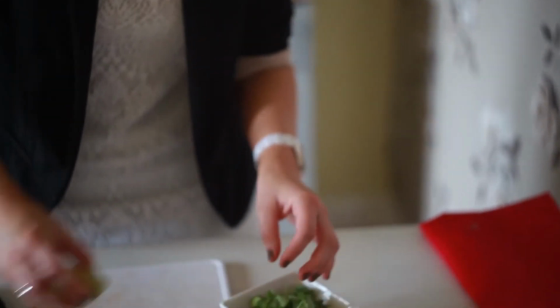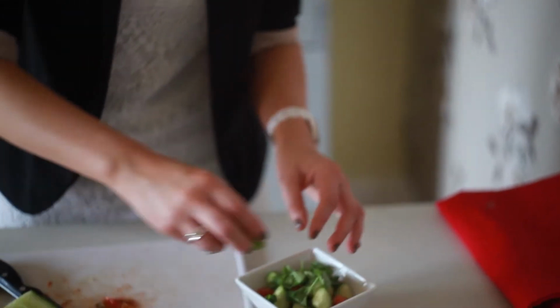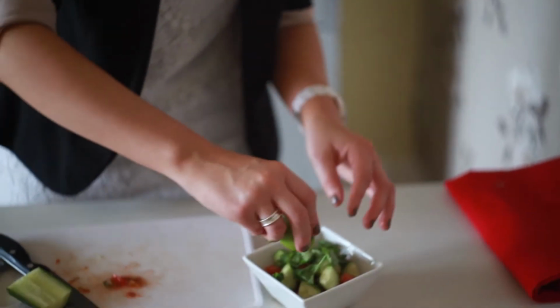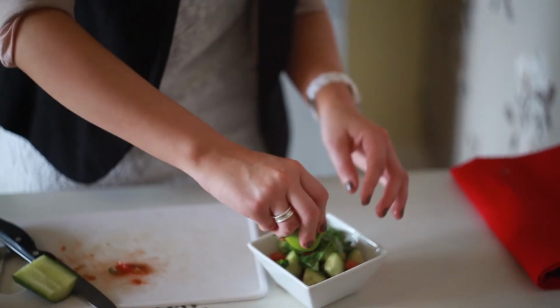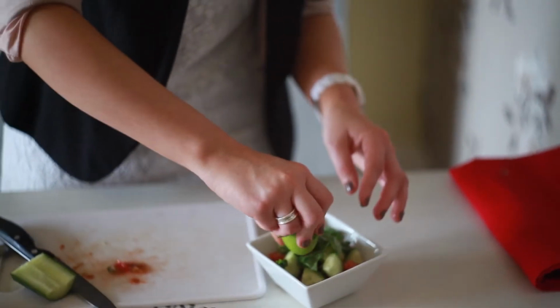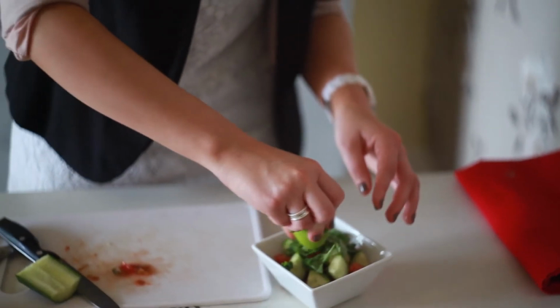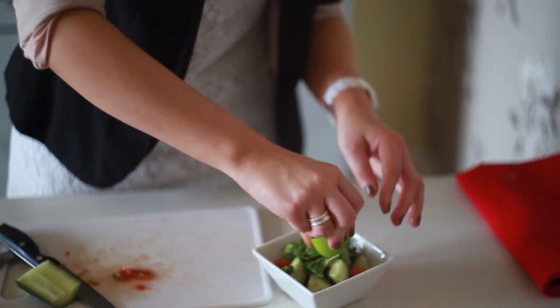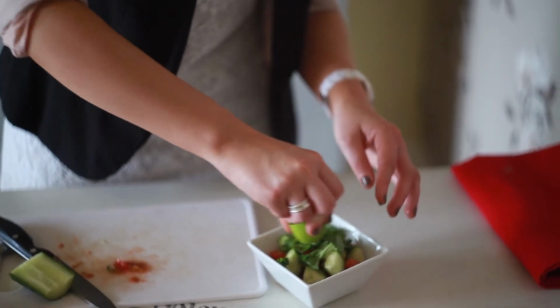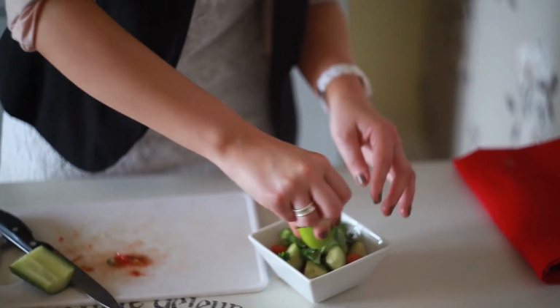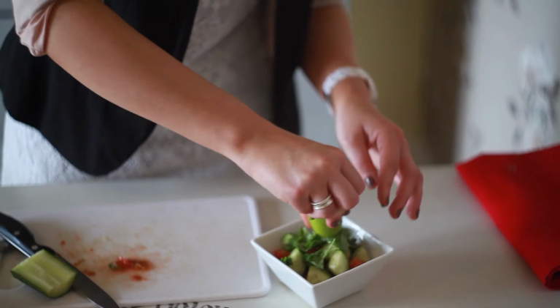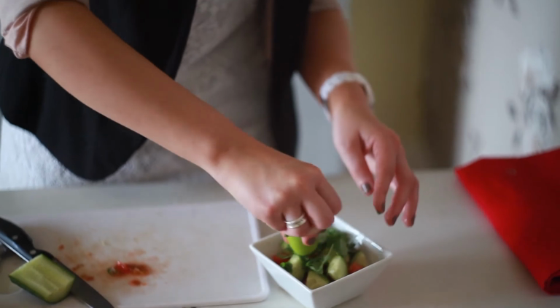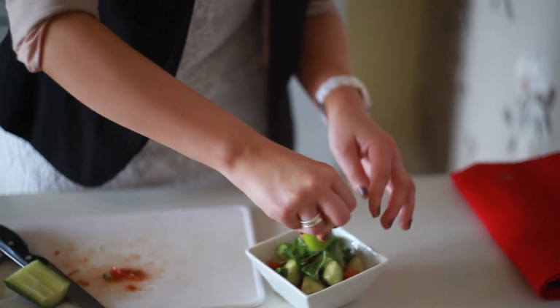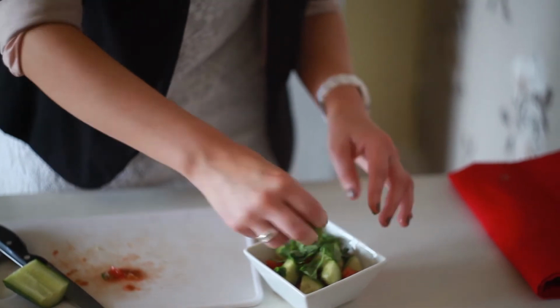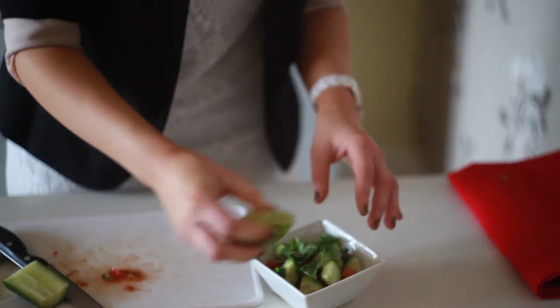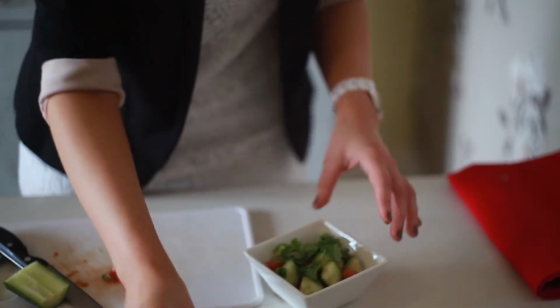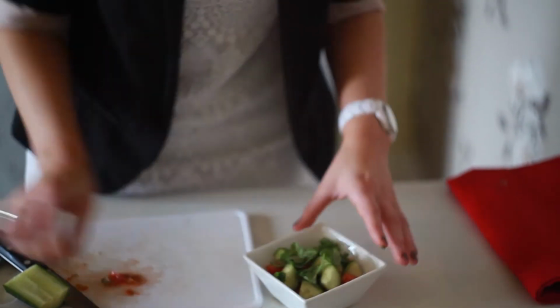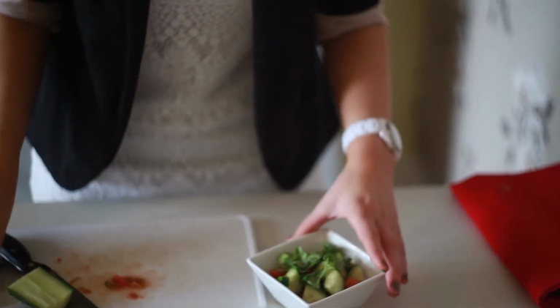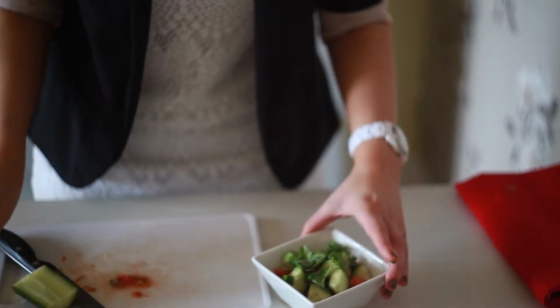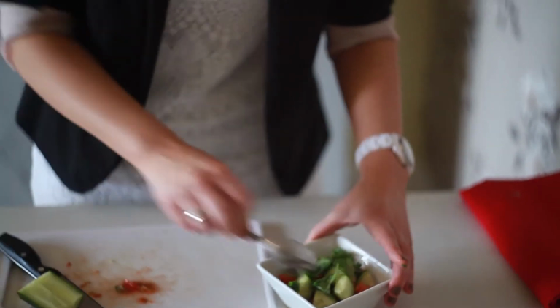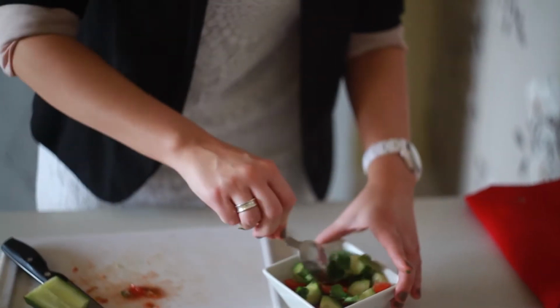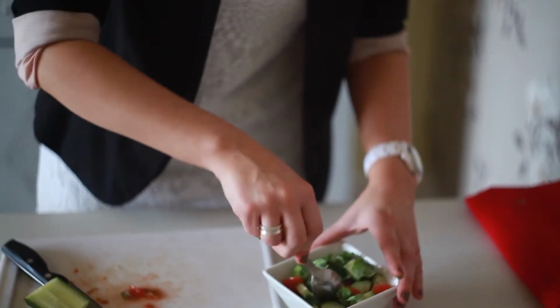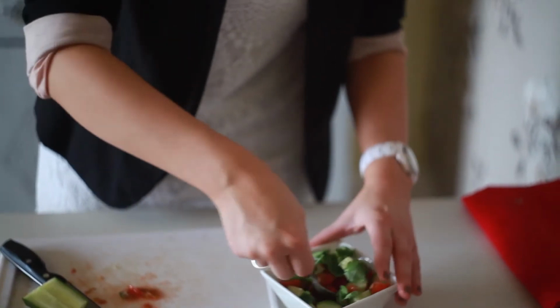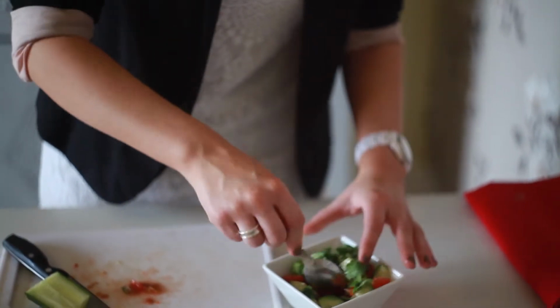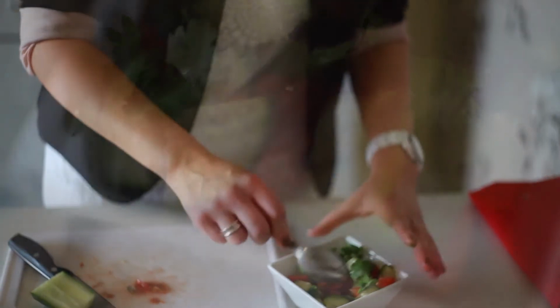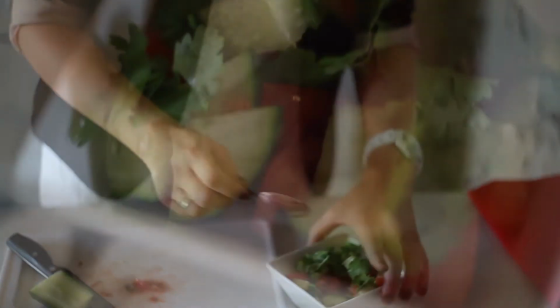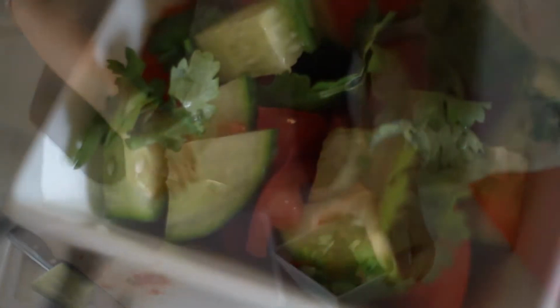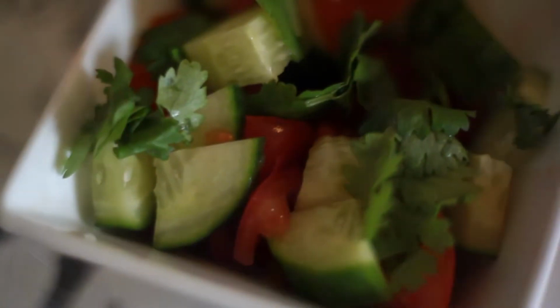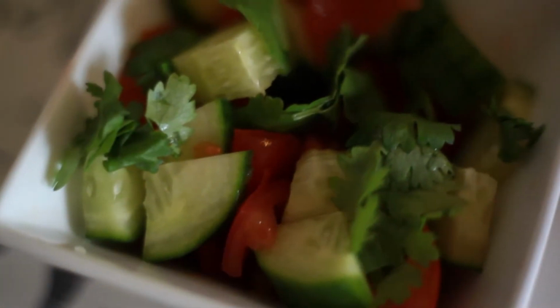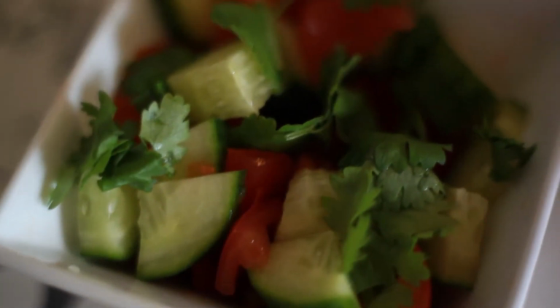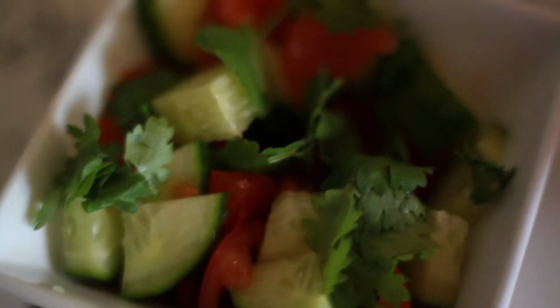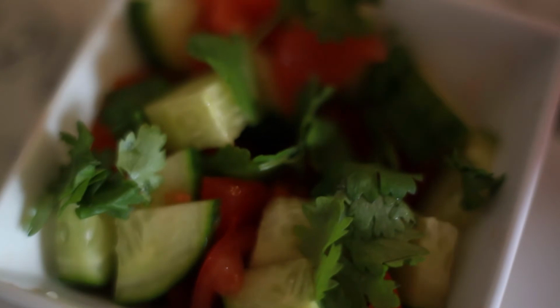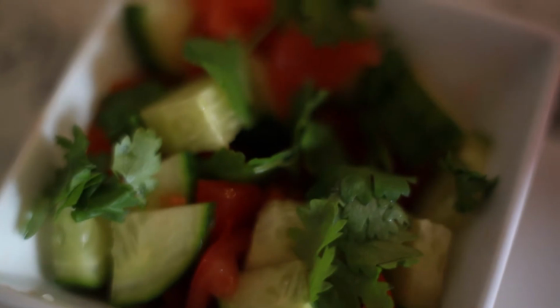And just a squeeze of lime to finish. I'm just going to give it a stir-through and set aside for when the fritters are ready. Lovely.